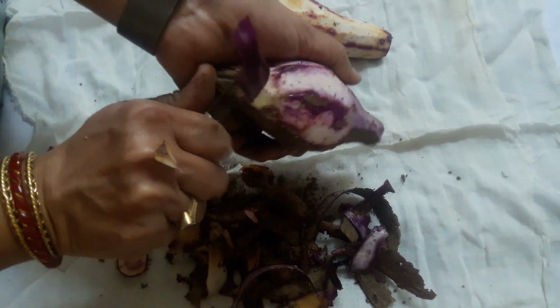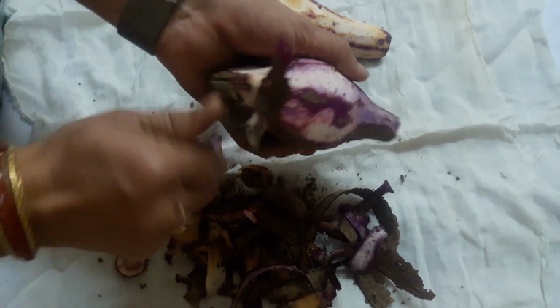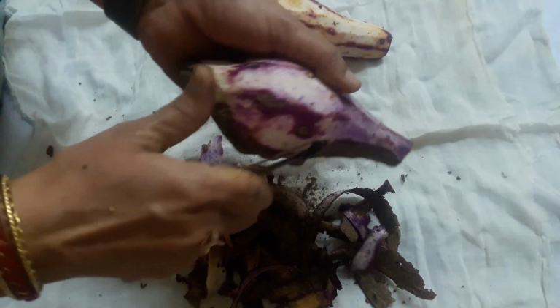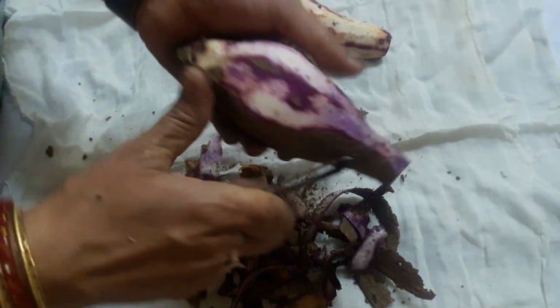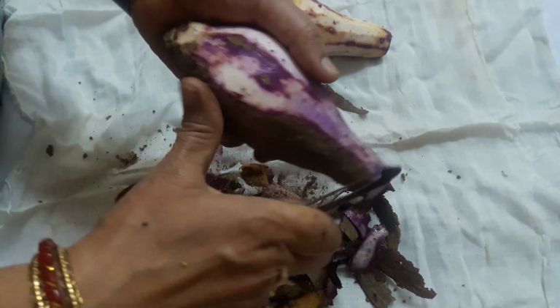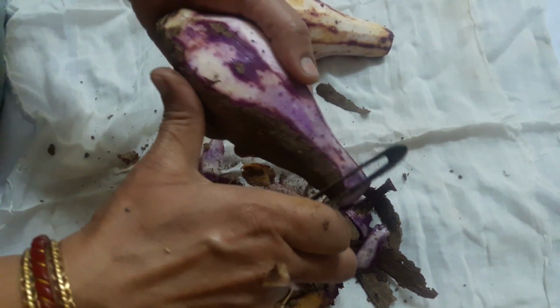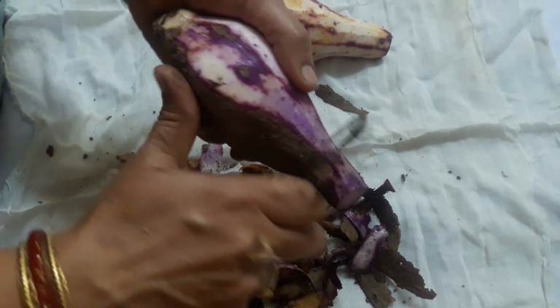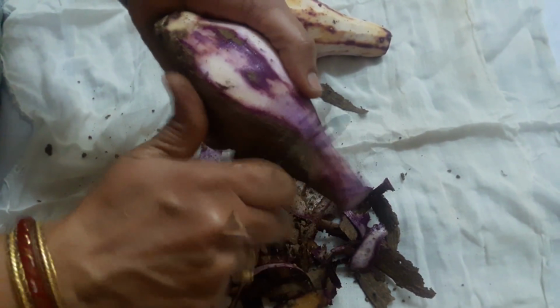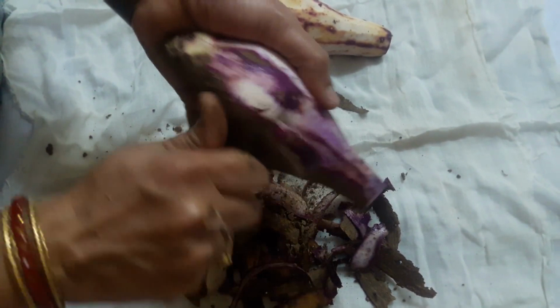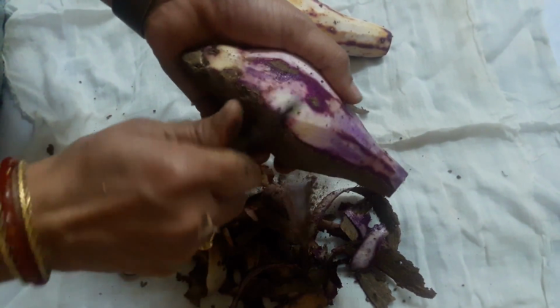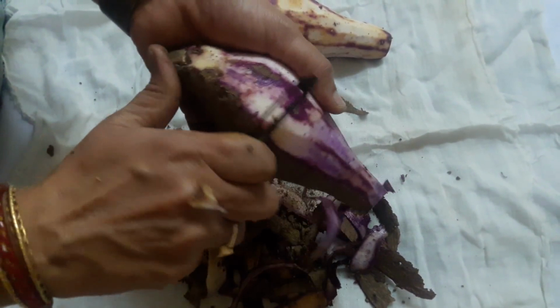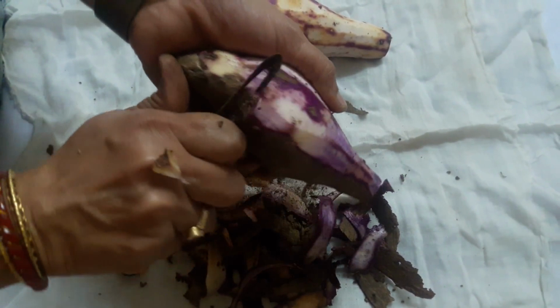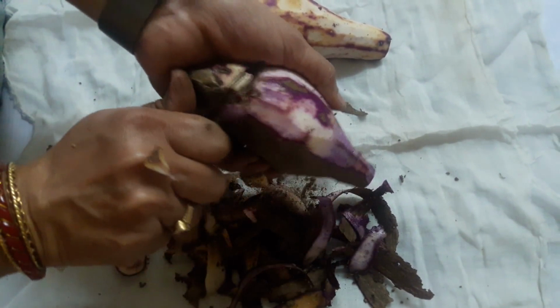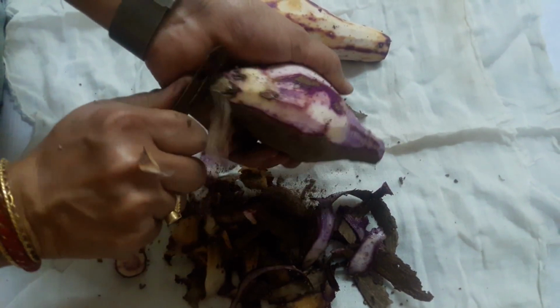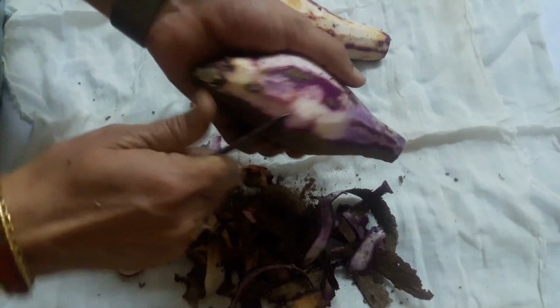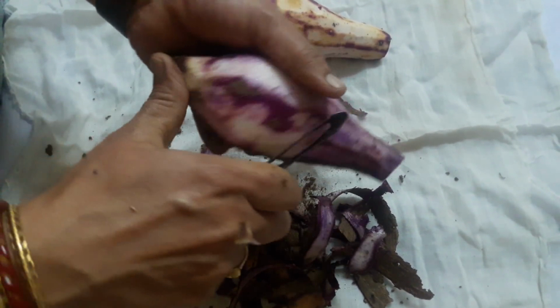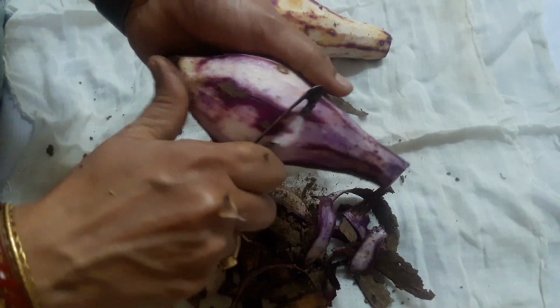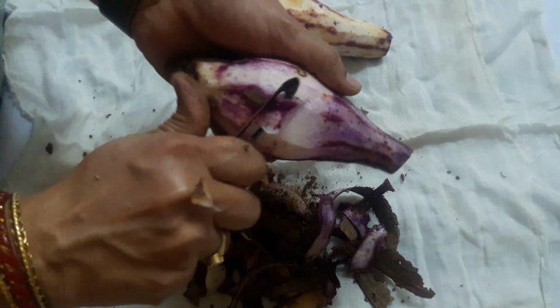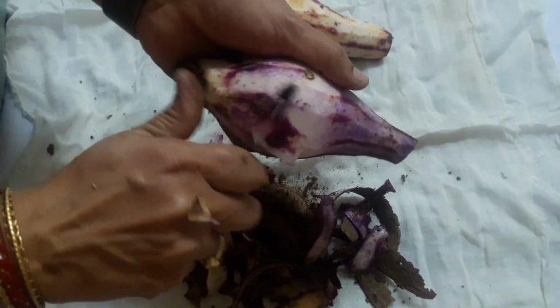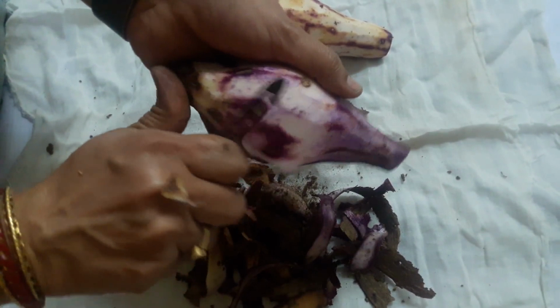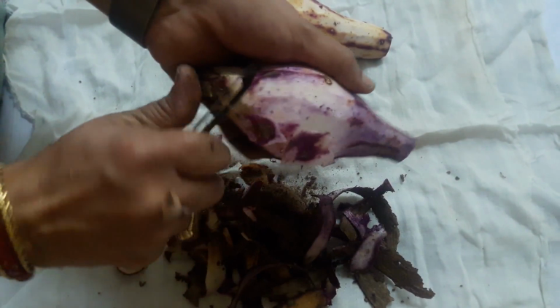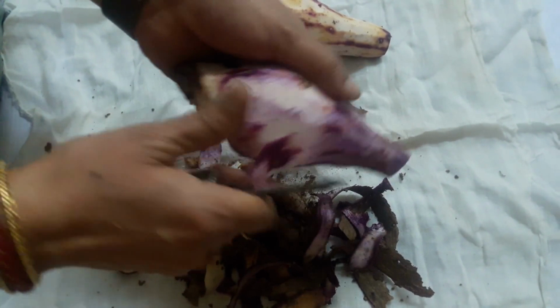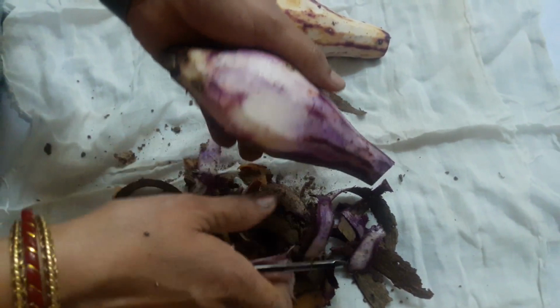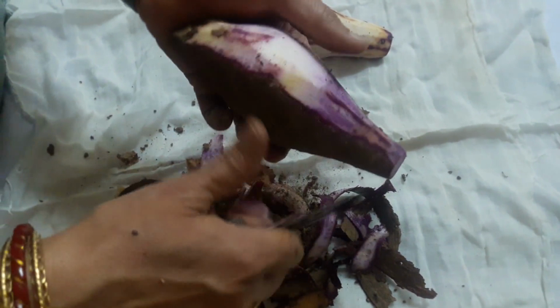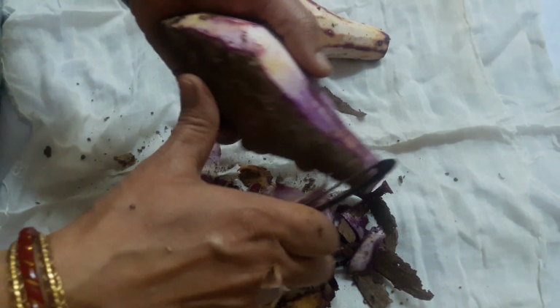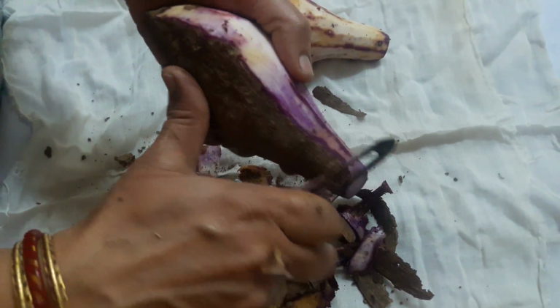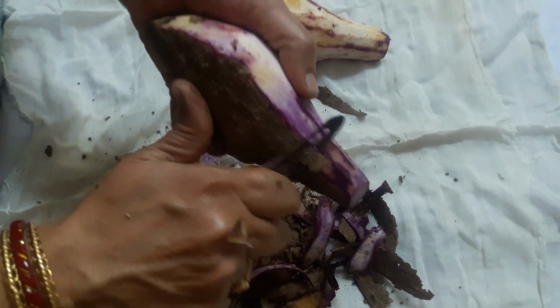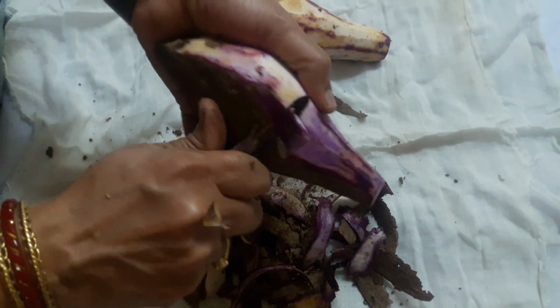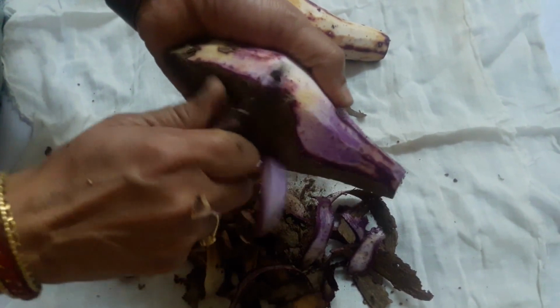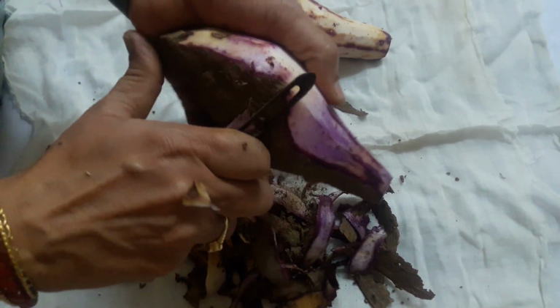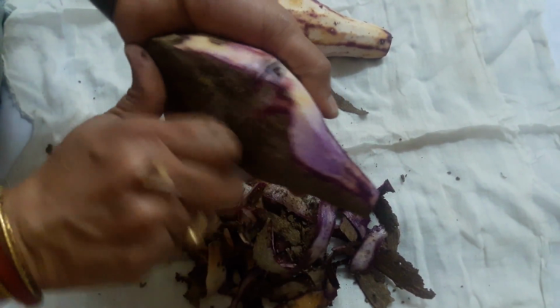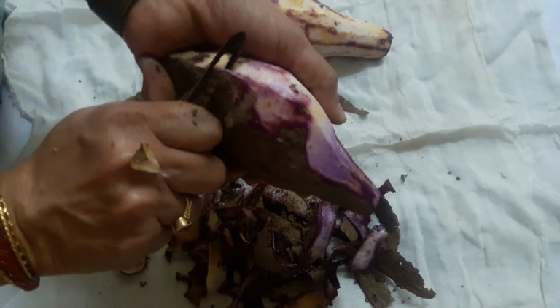Once you finish peeling it, we are going to put it in the water to wash it, and then we are going to cut it like french fries.